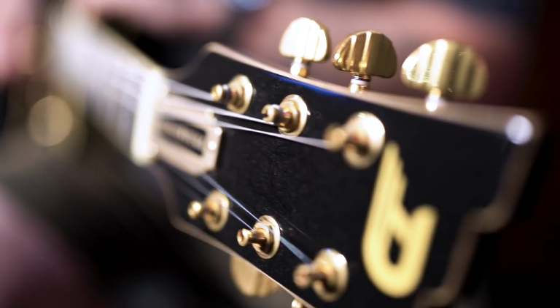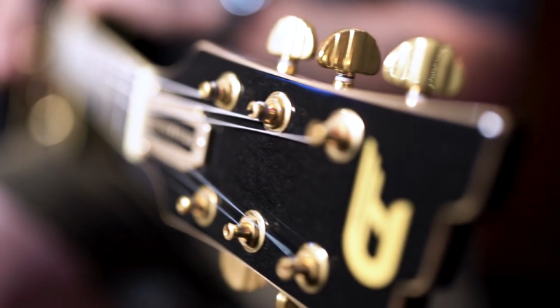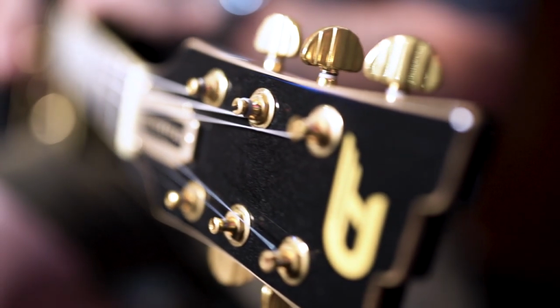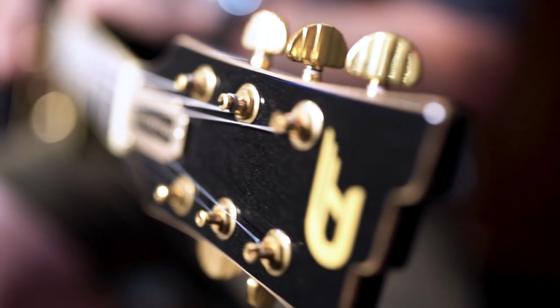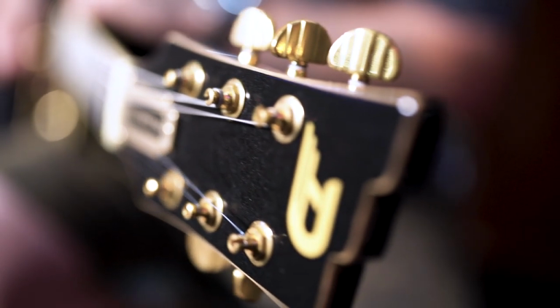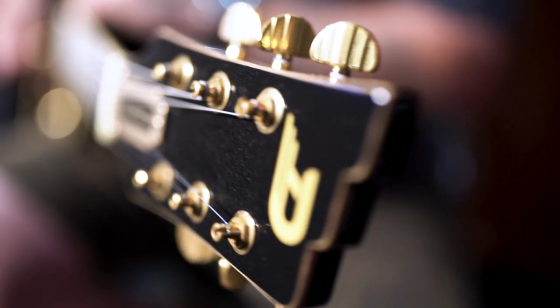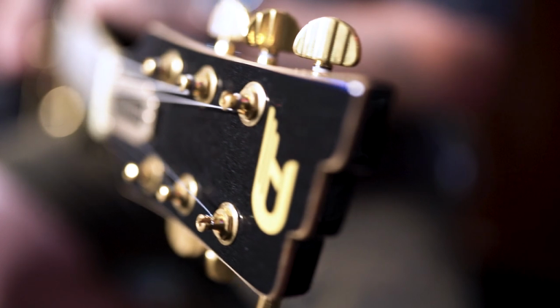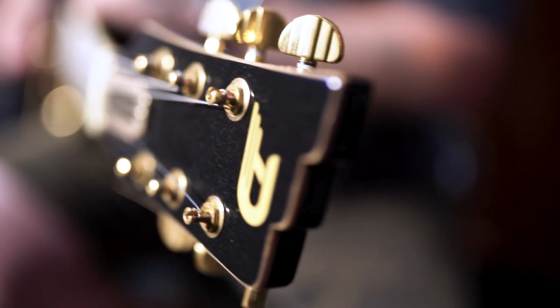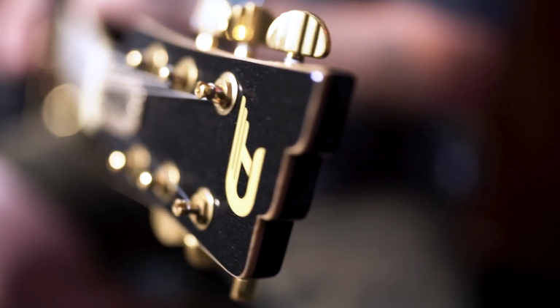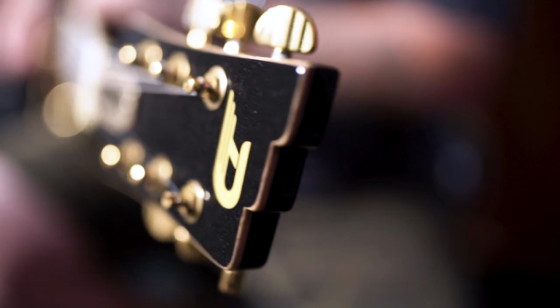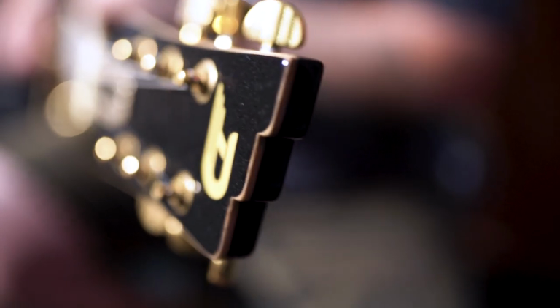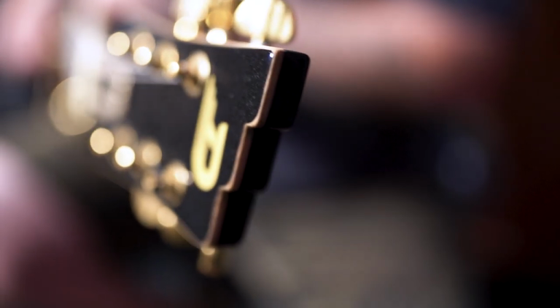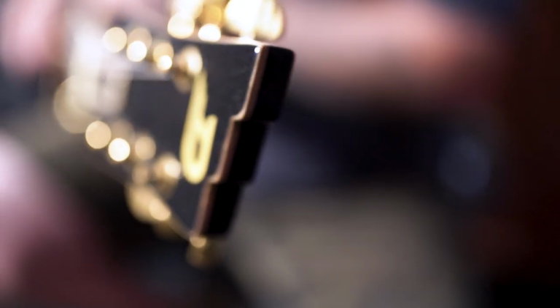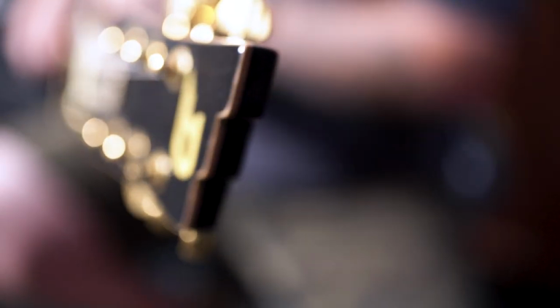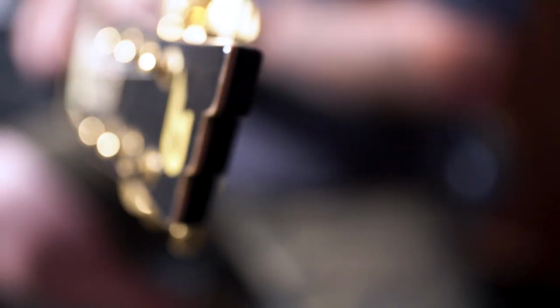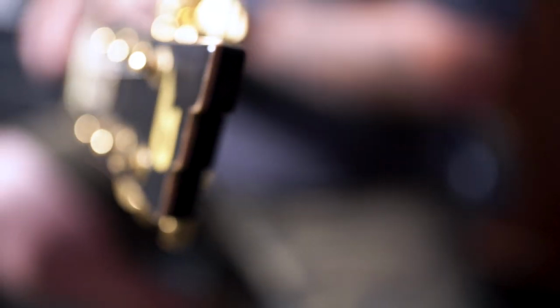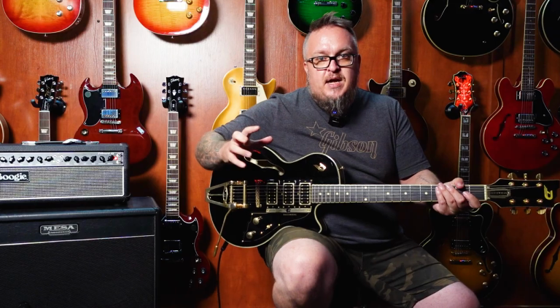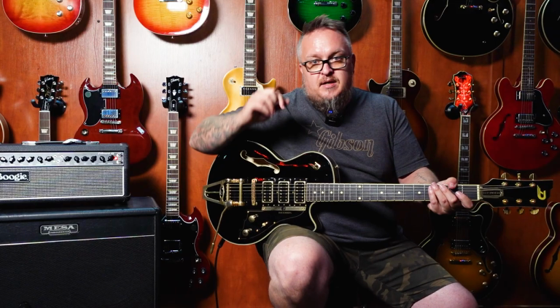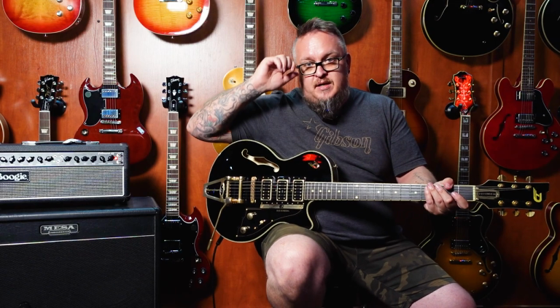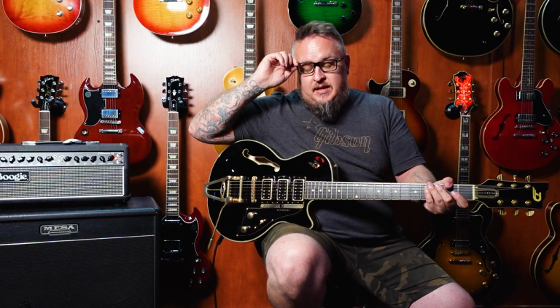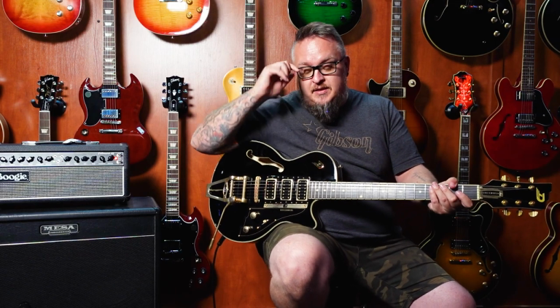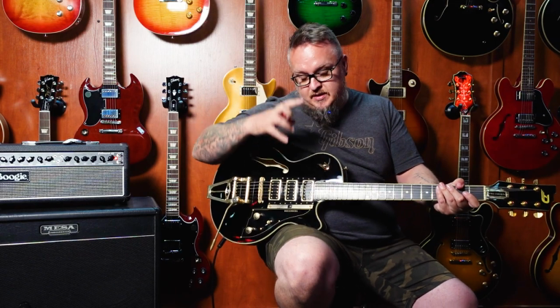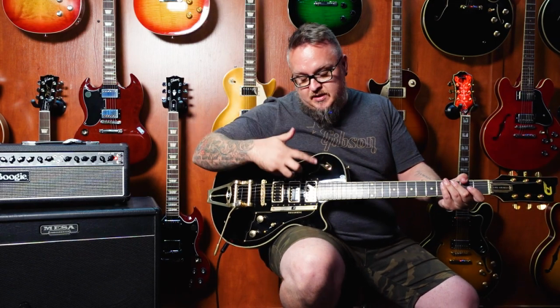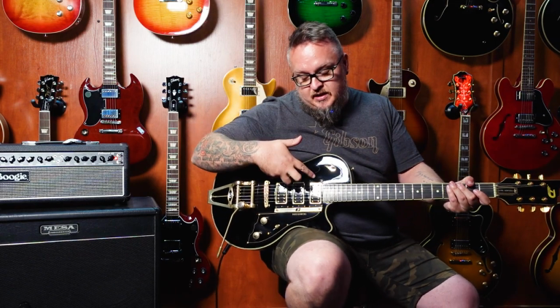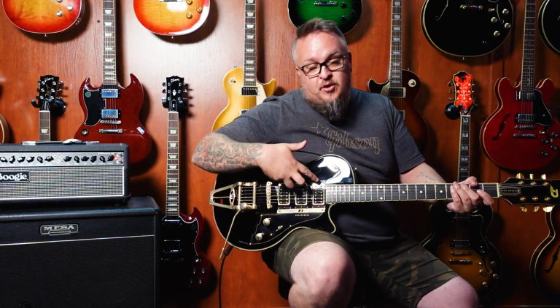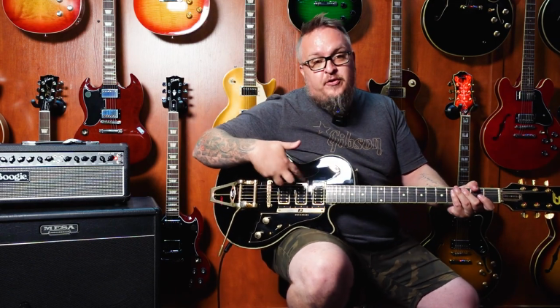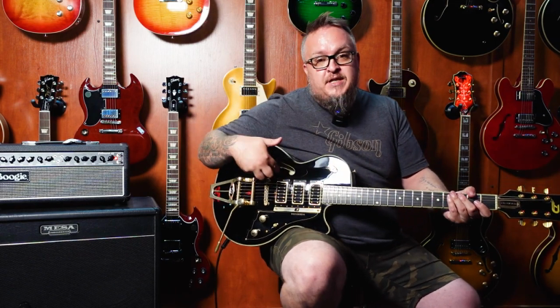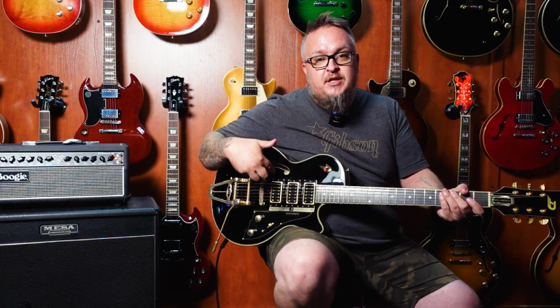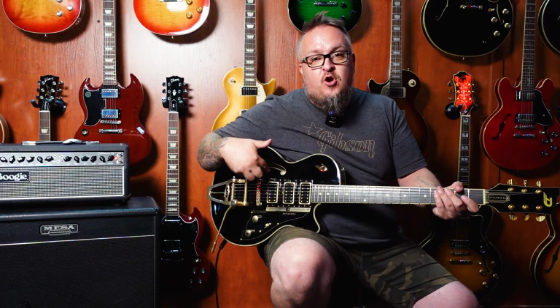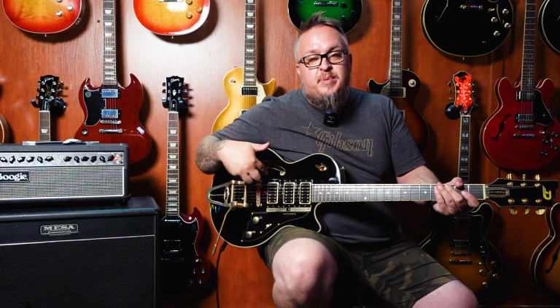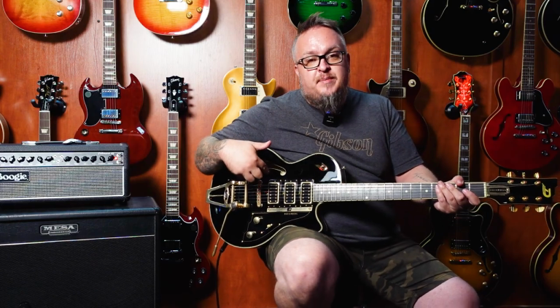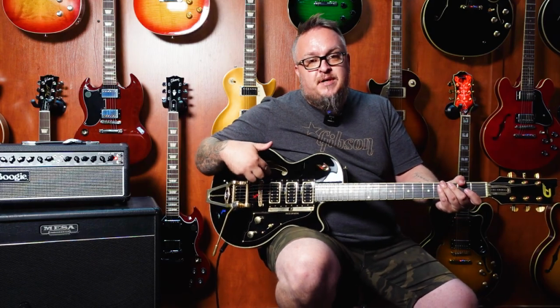Now this guitar is unique in a very special way. It's got three D-Tron pickups in it.